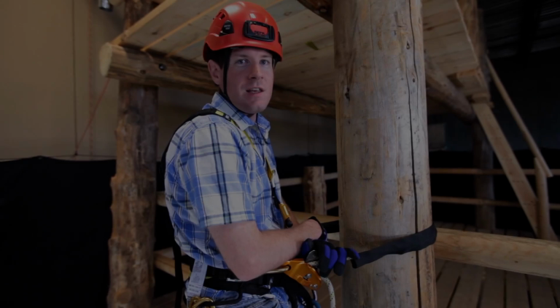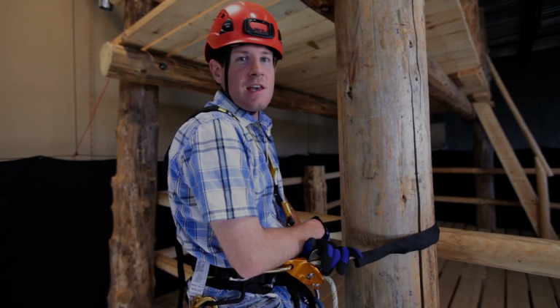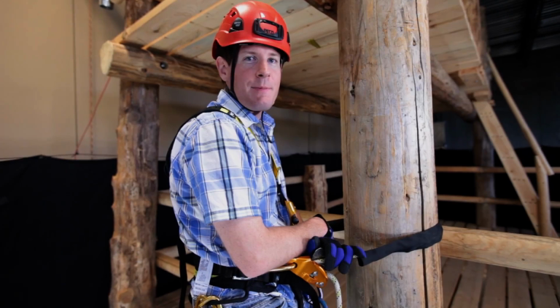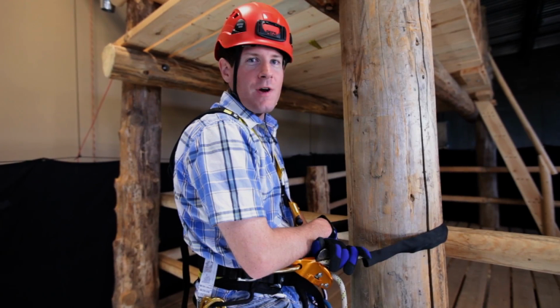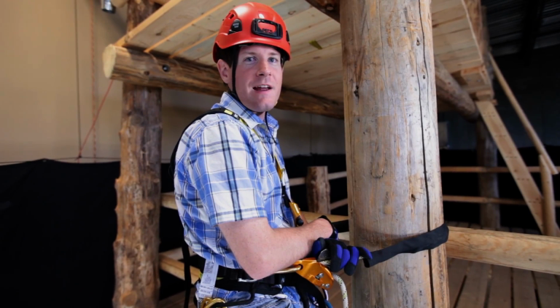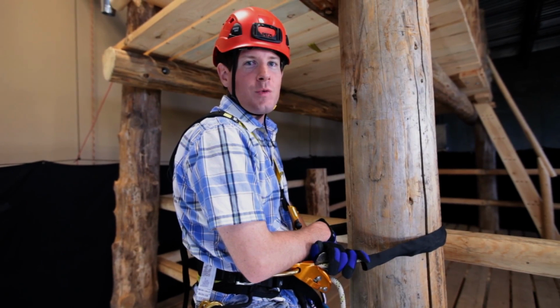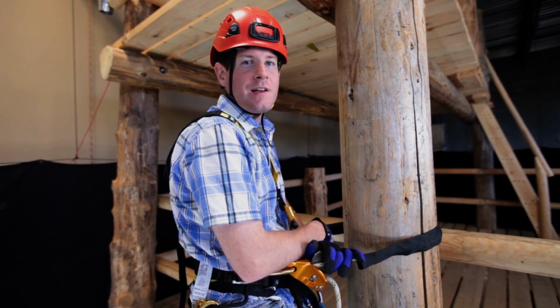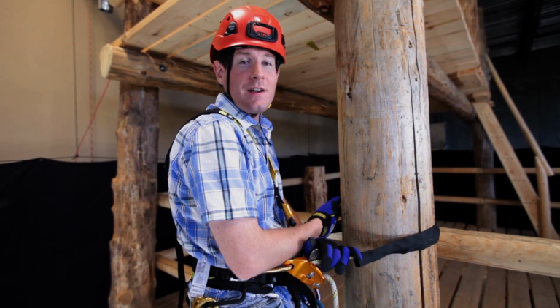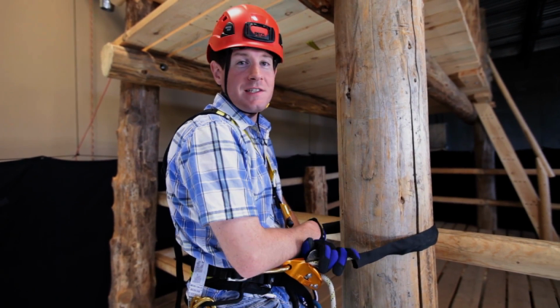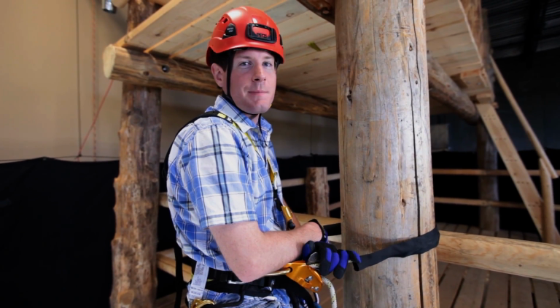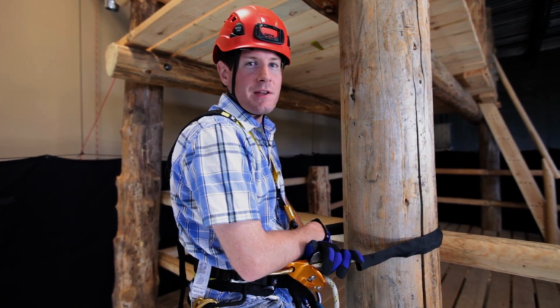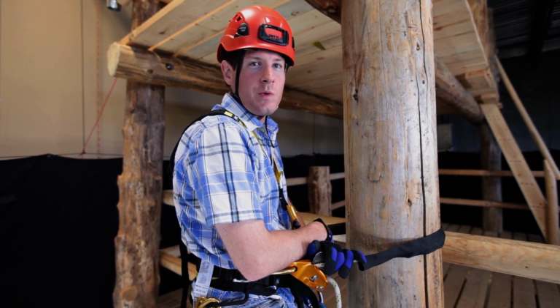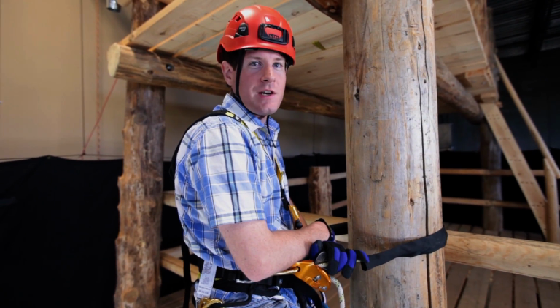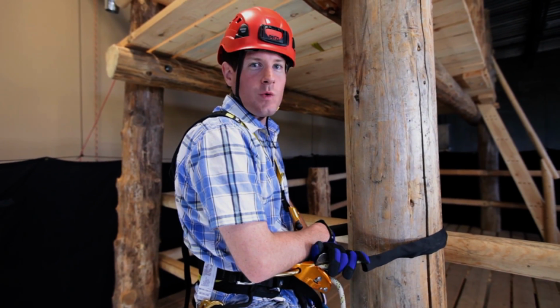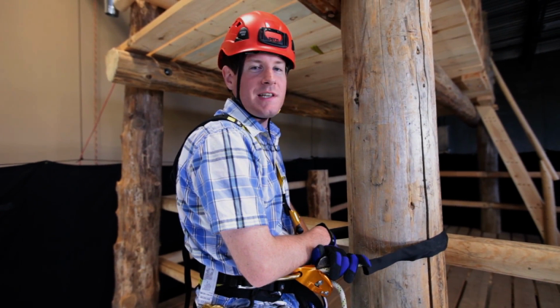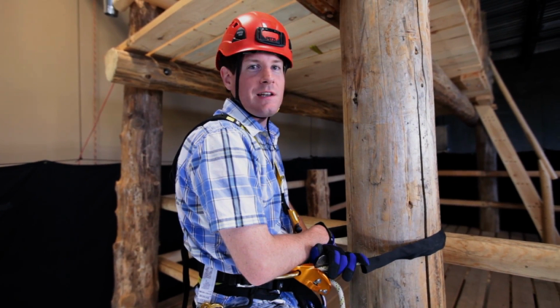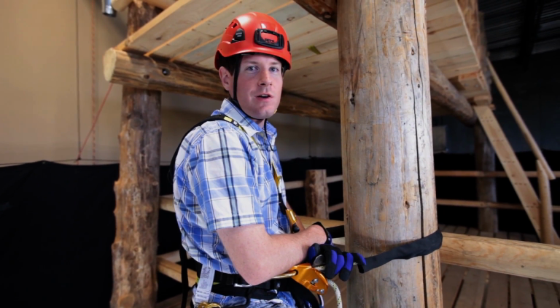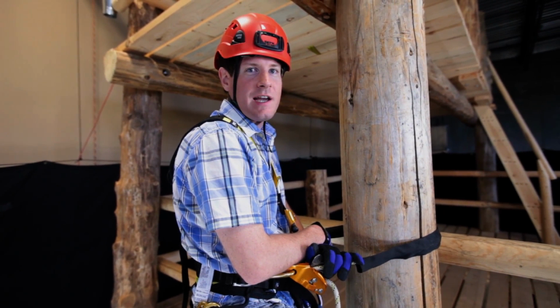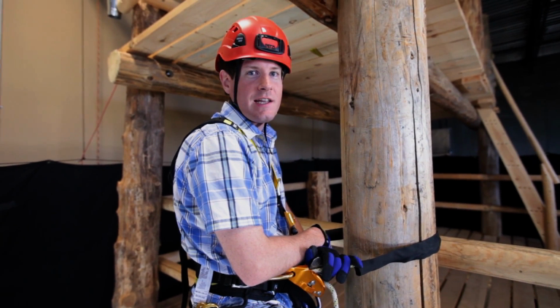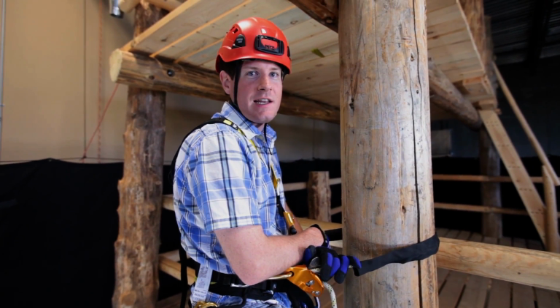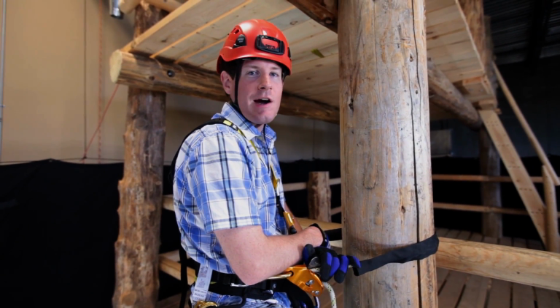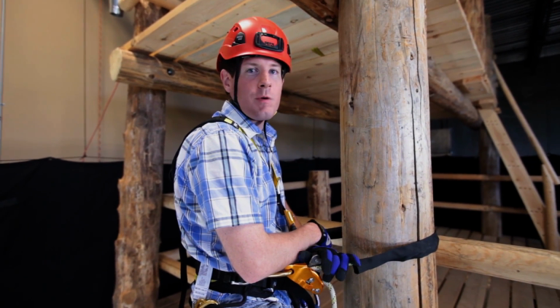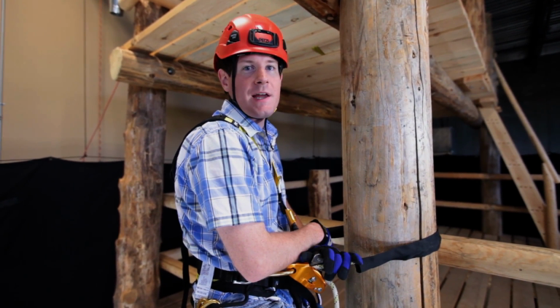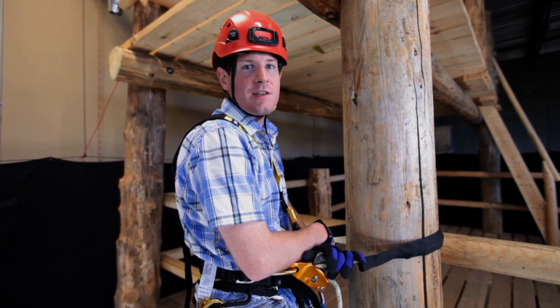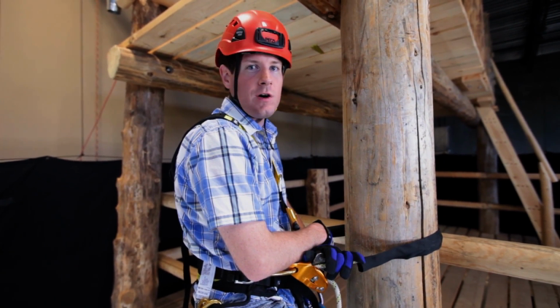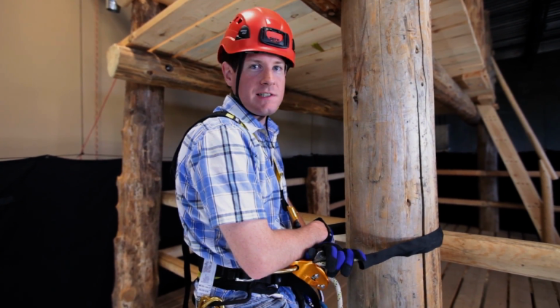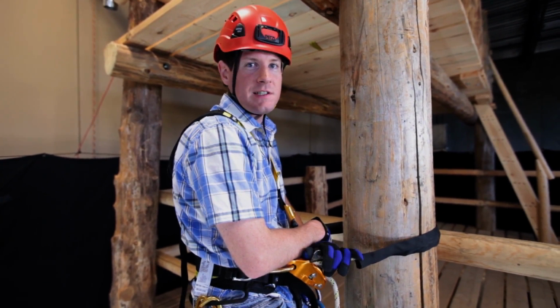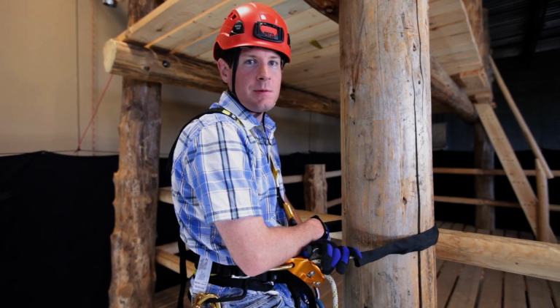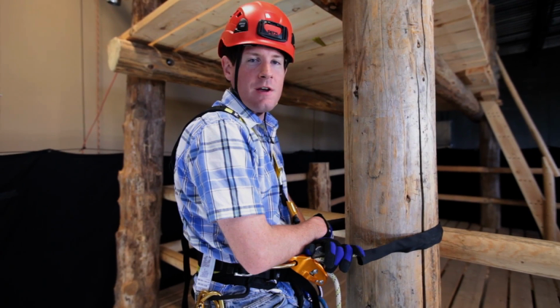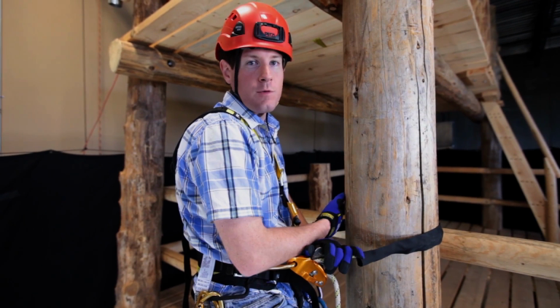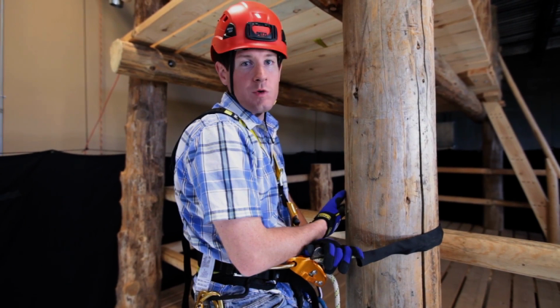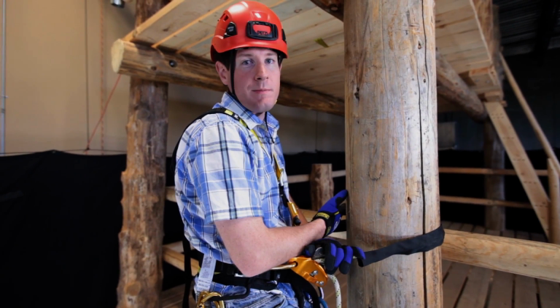Happy Friday everyone. On this tech pick of the week, we're taking a look at a tower-based haul system for equipment.